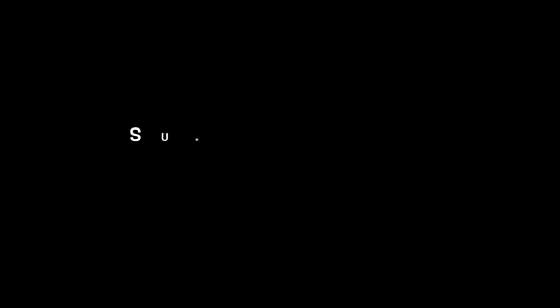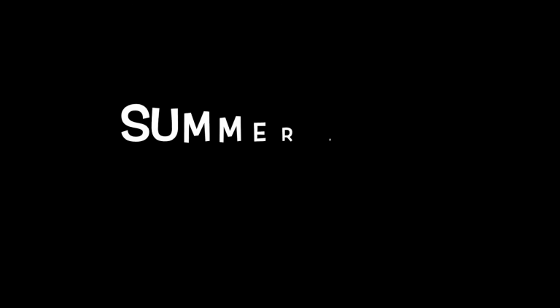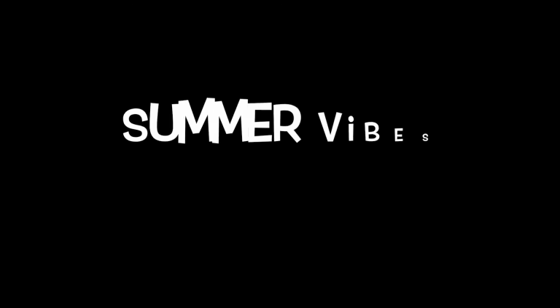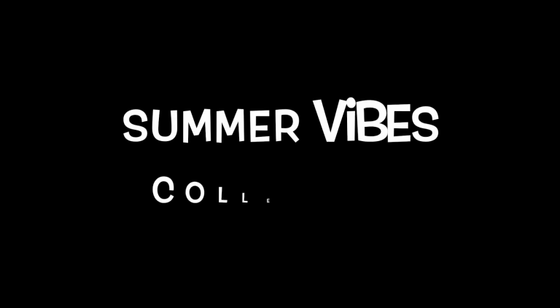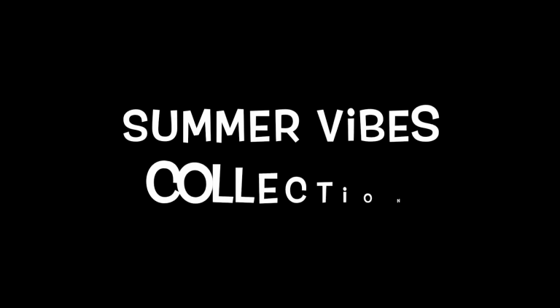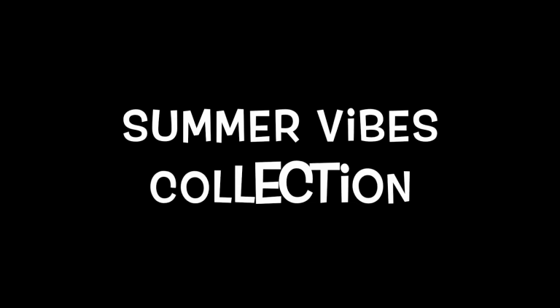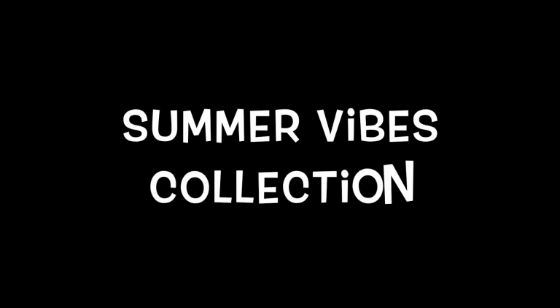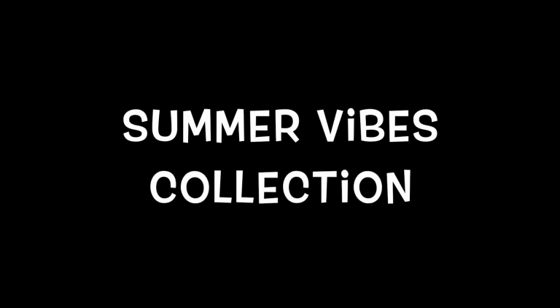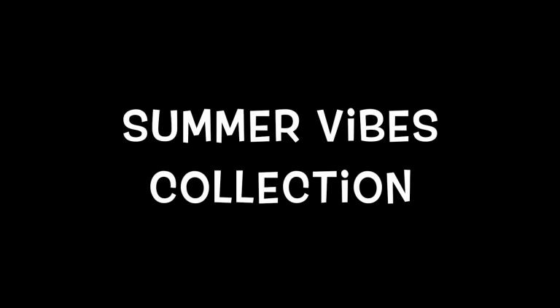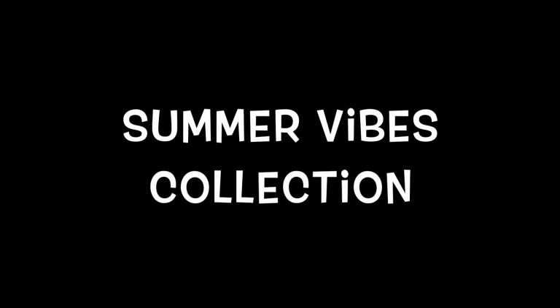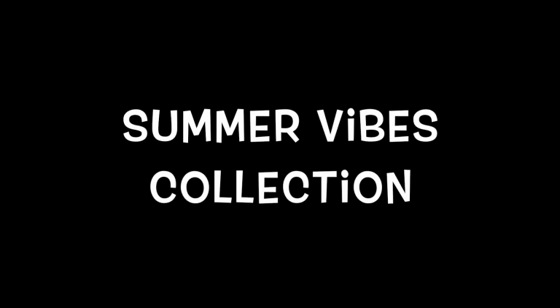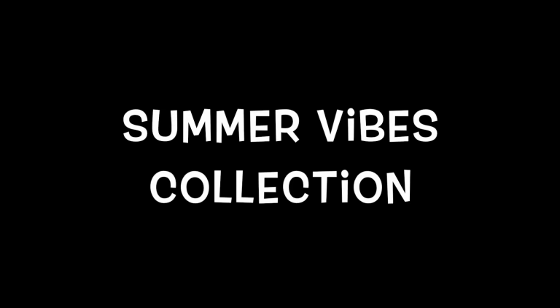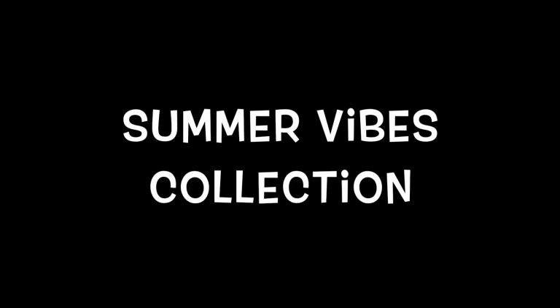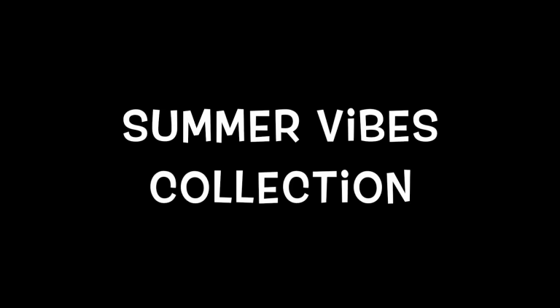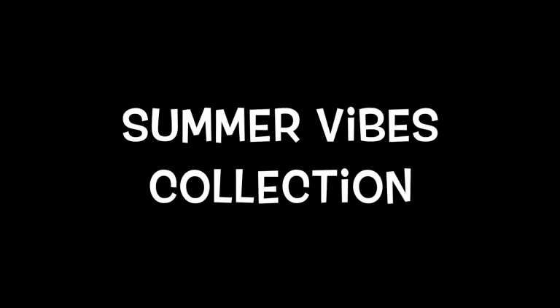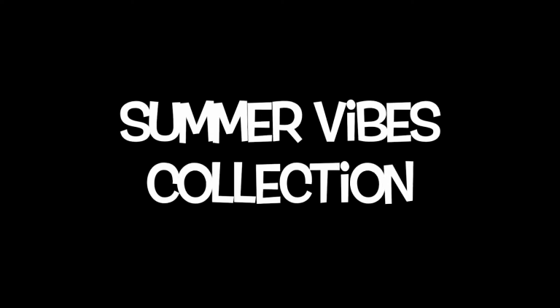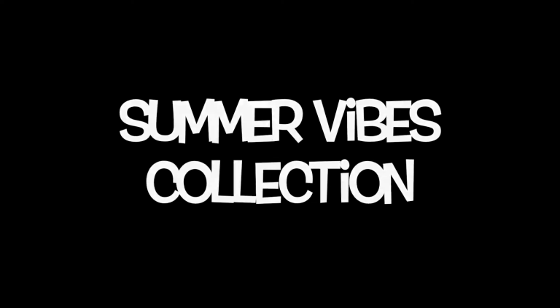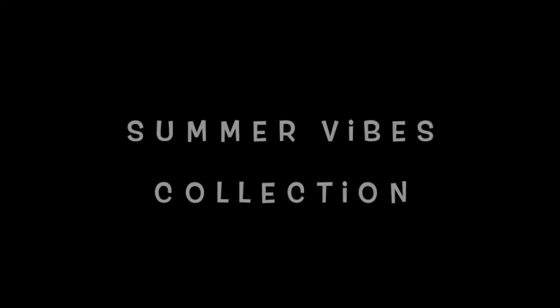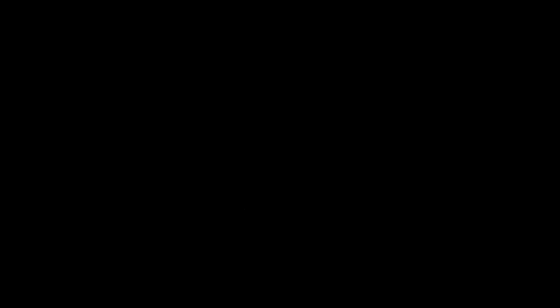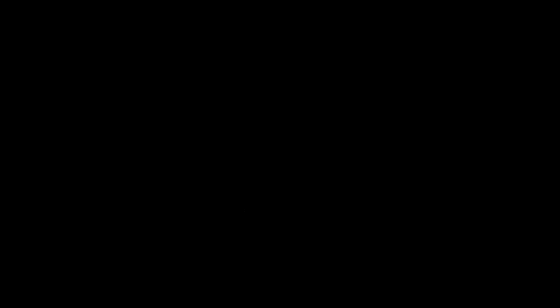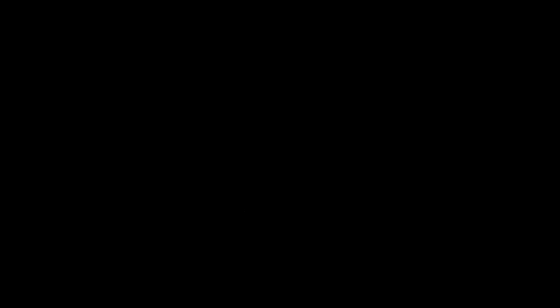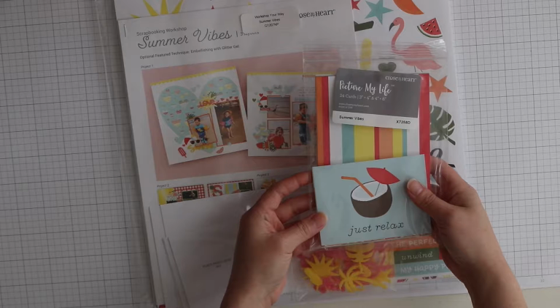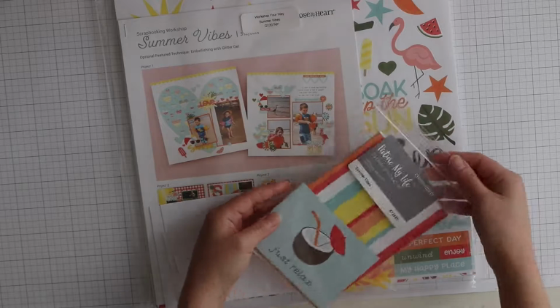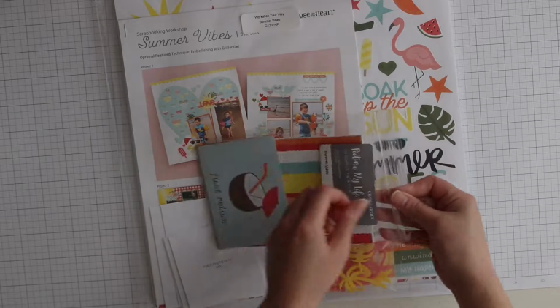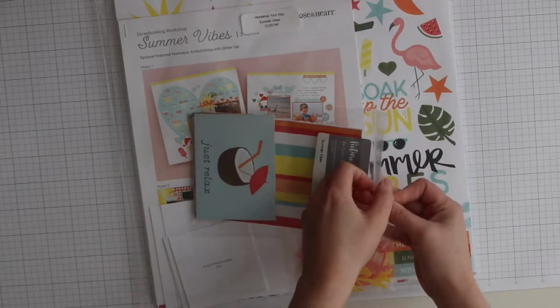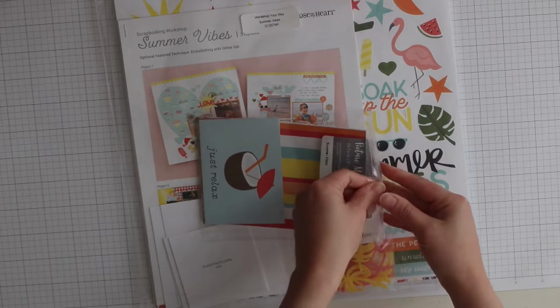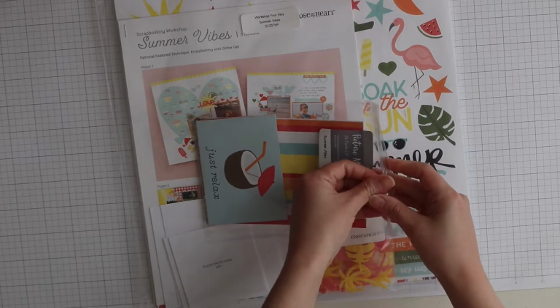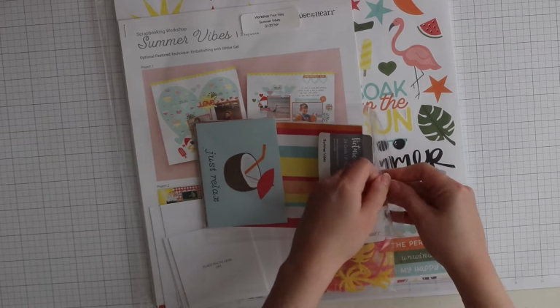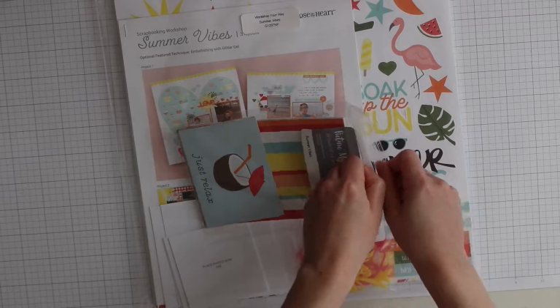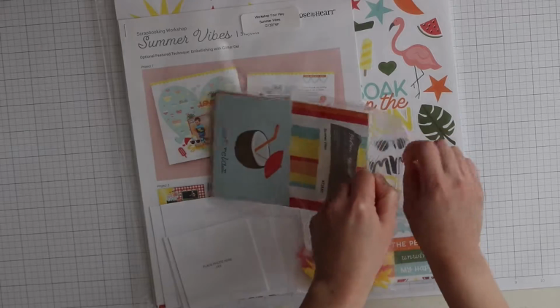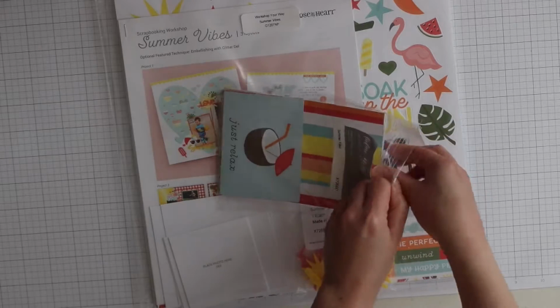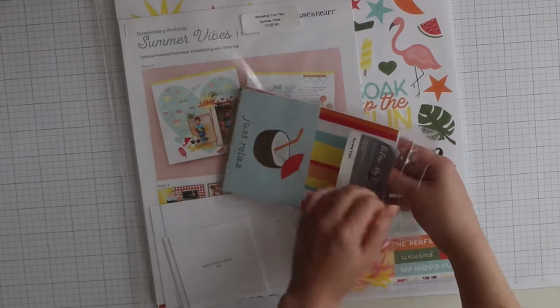Hello everyone, Lillian here from theleafstudio.com. Today I have the Summer Vibes collection to show you.